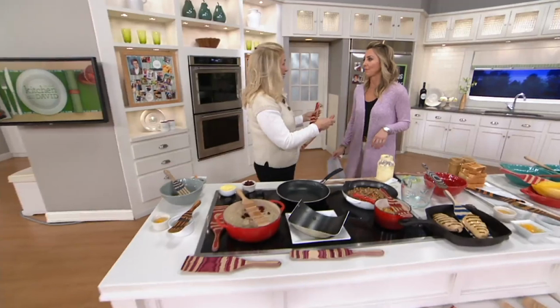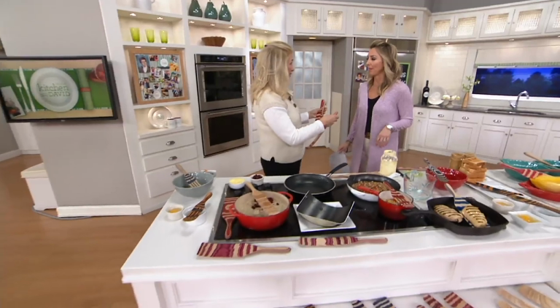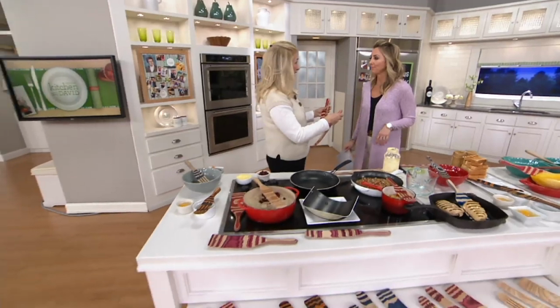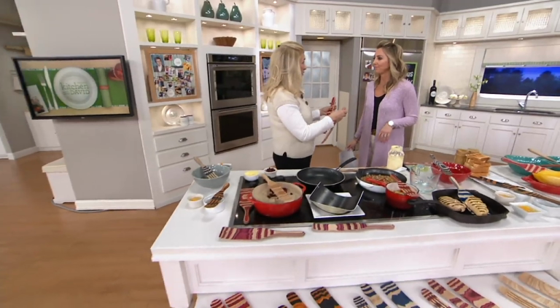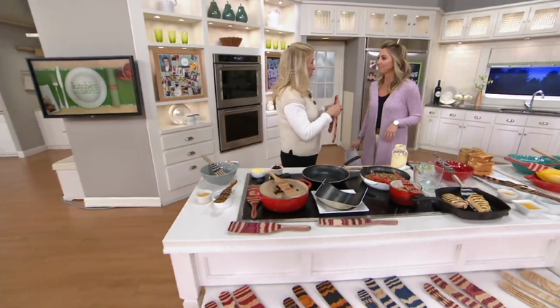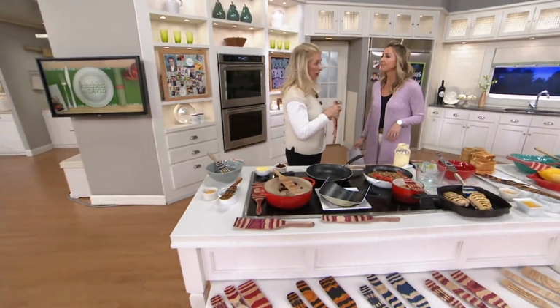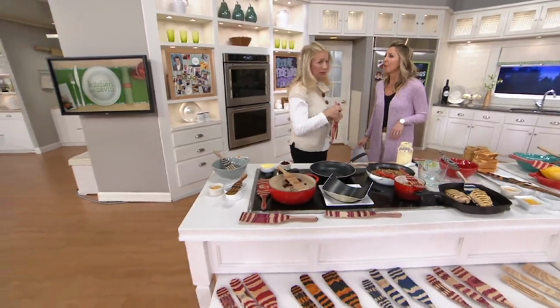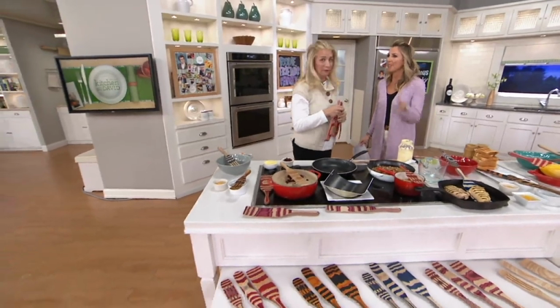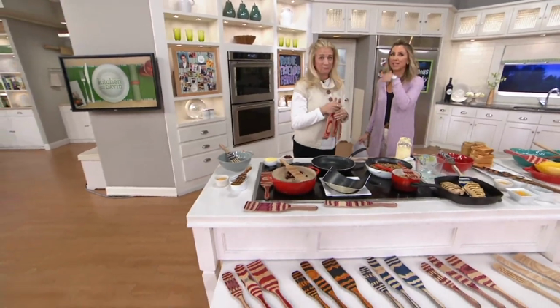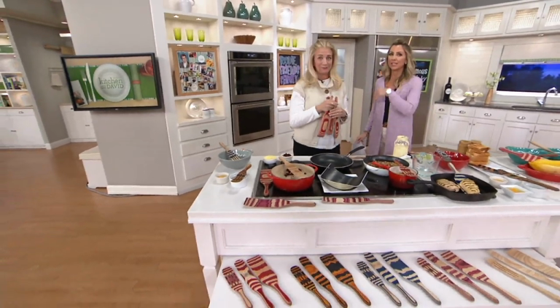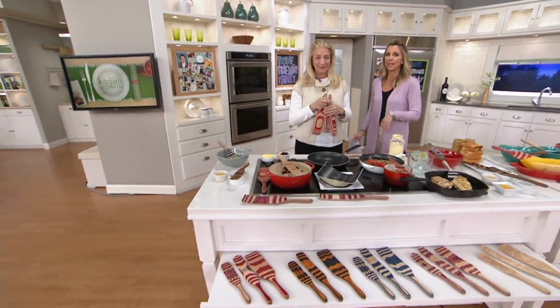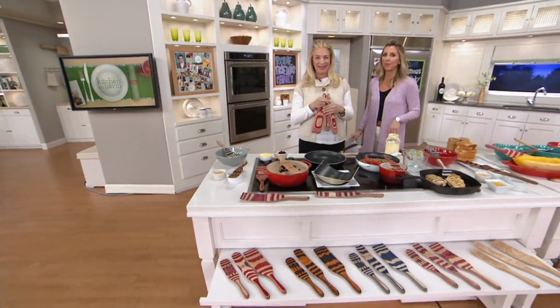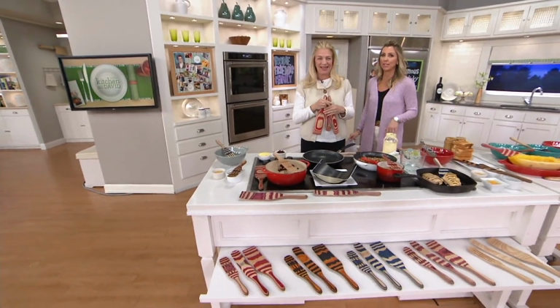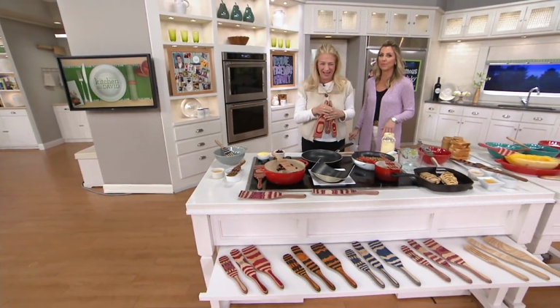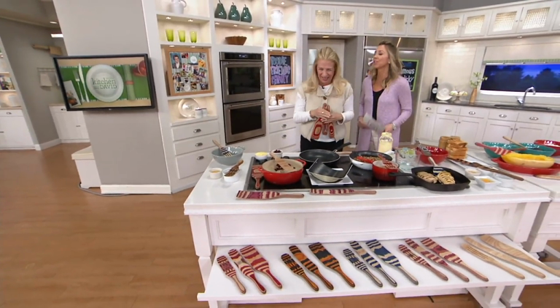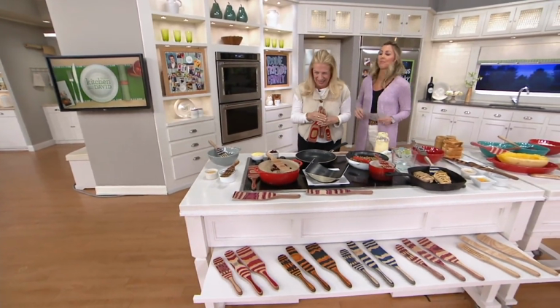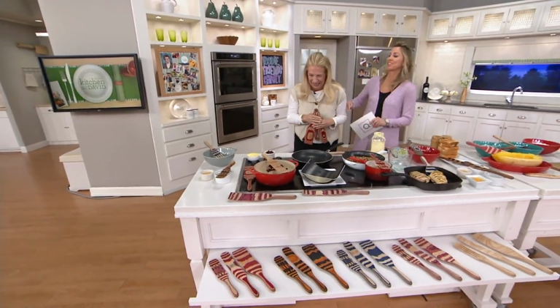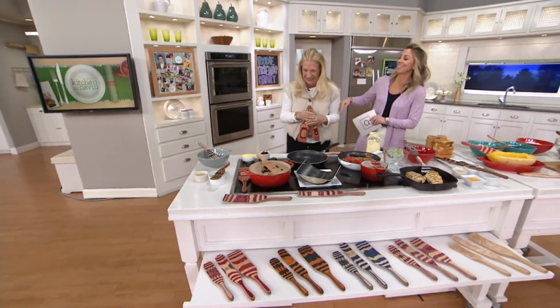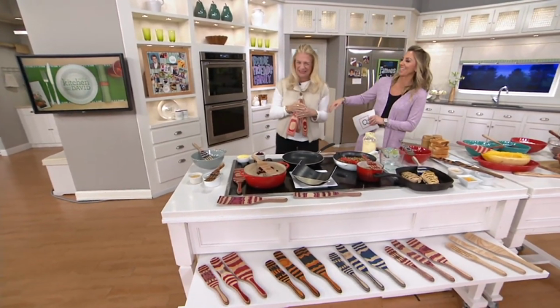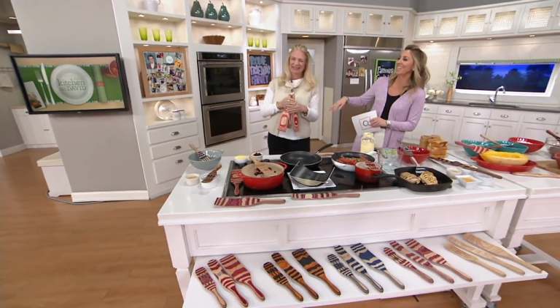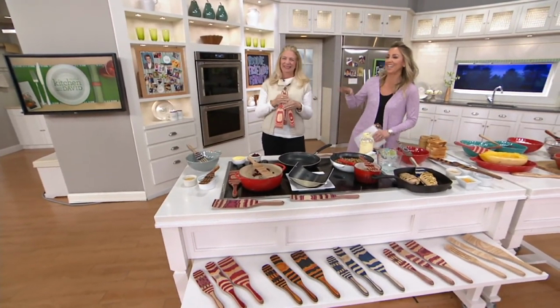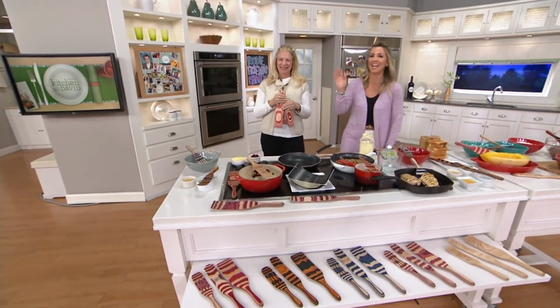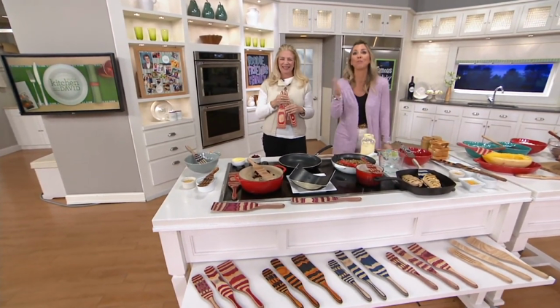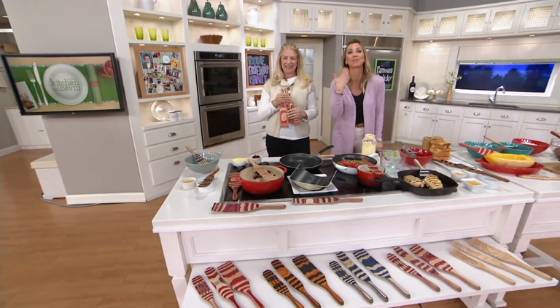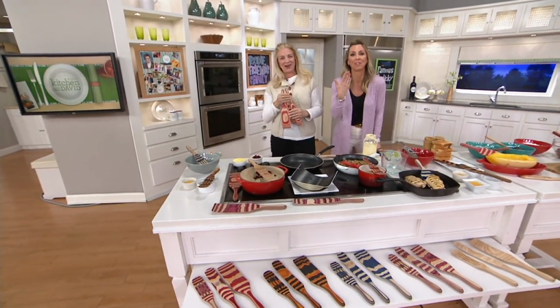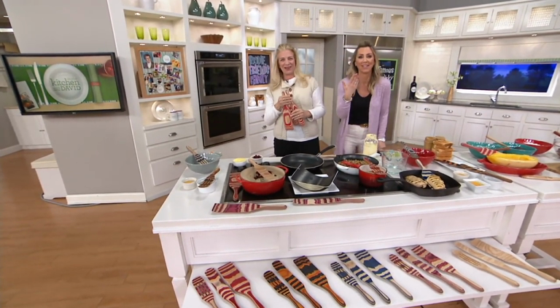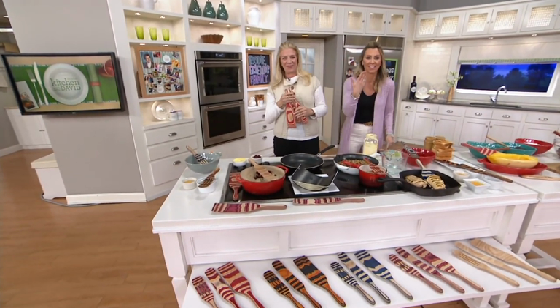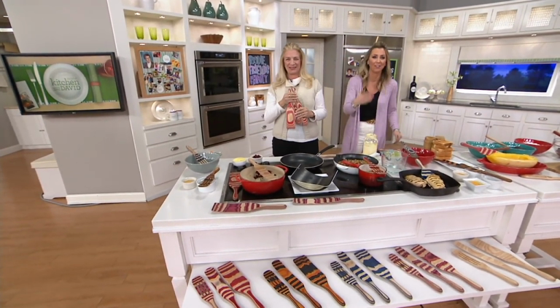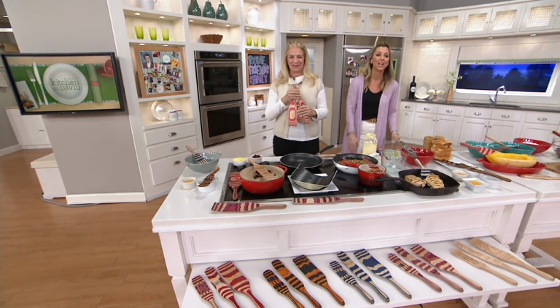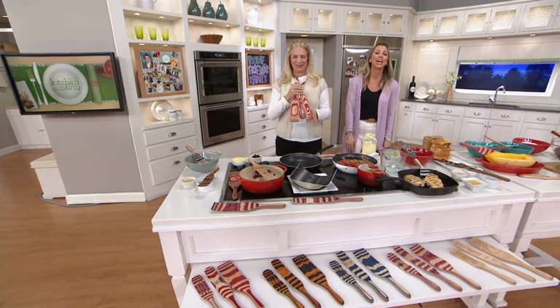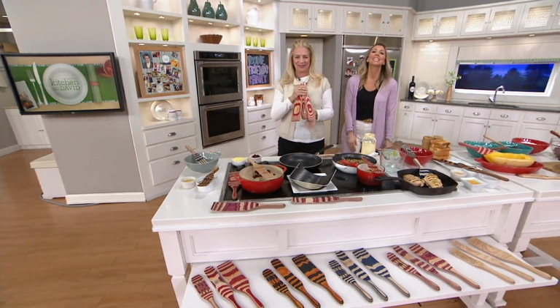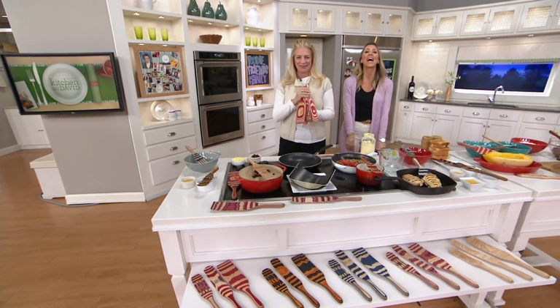I was going to out-garlic you. That mint didn't help — I can smell it. I'm just kidding. LSQ is here.